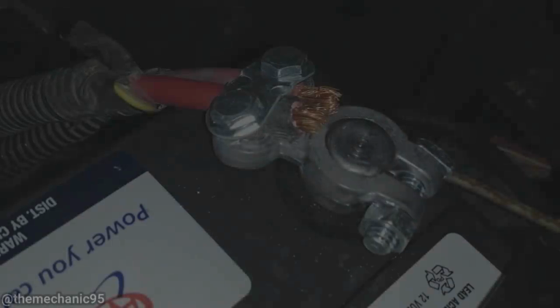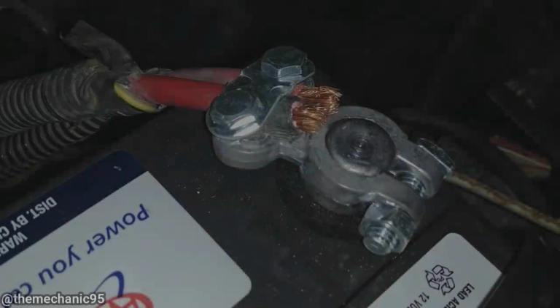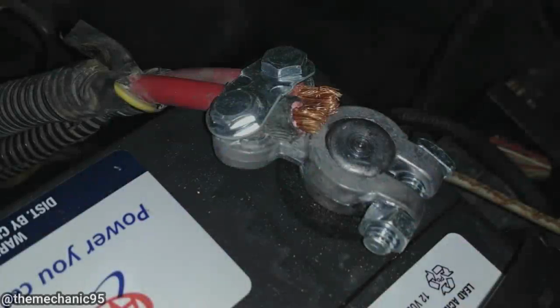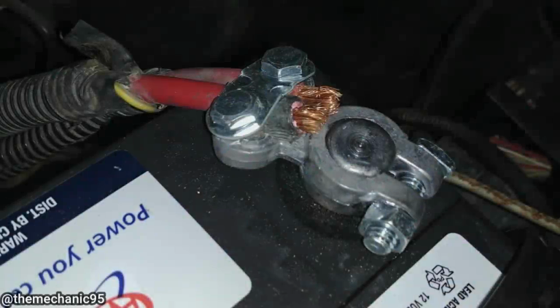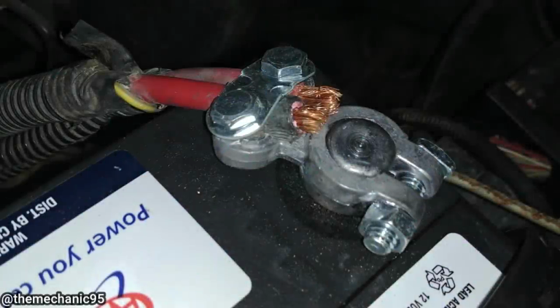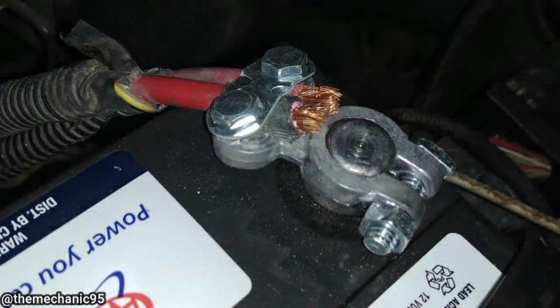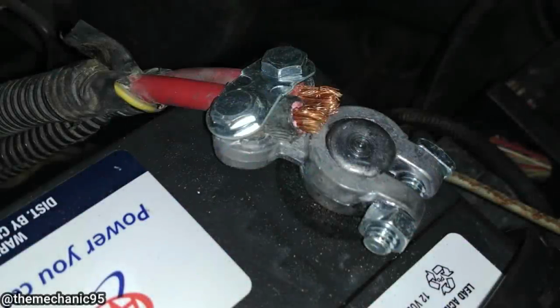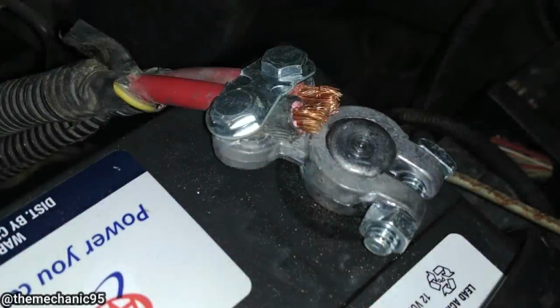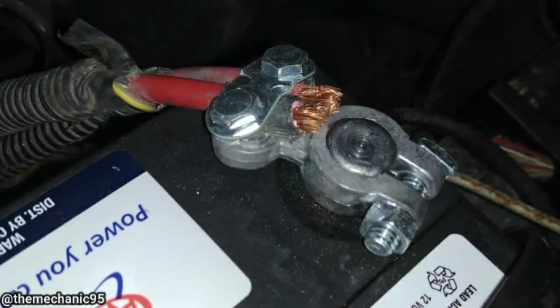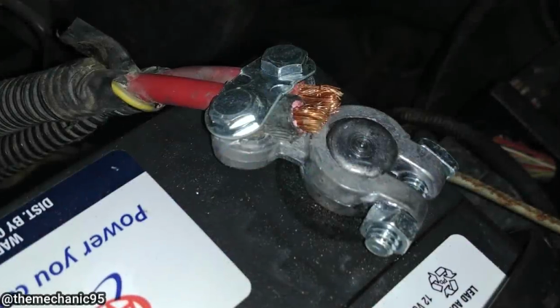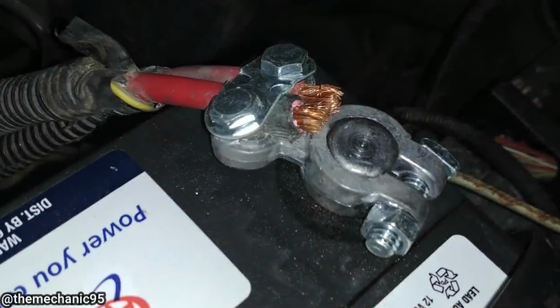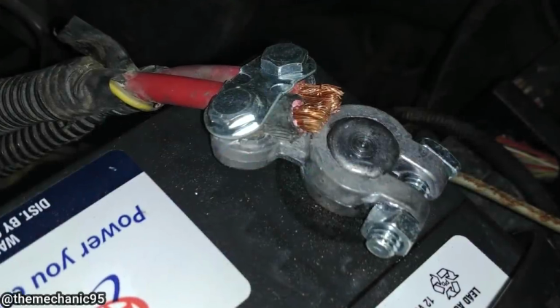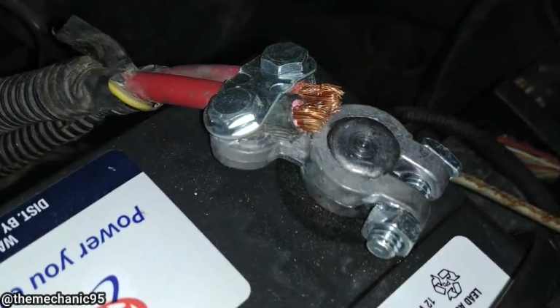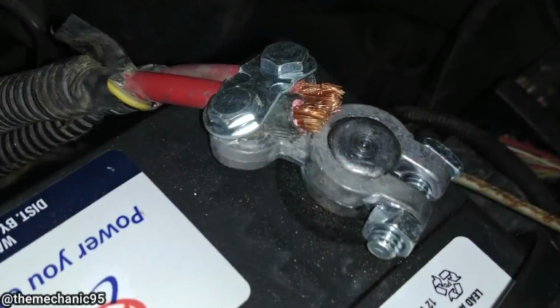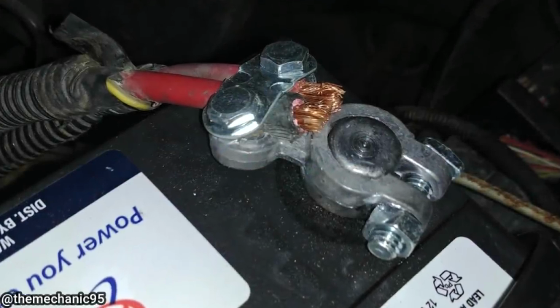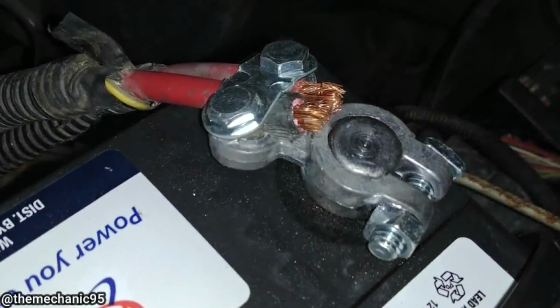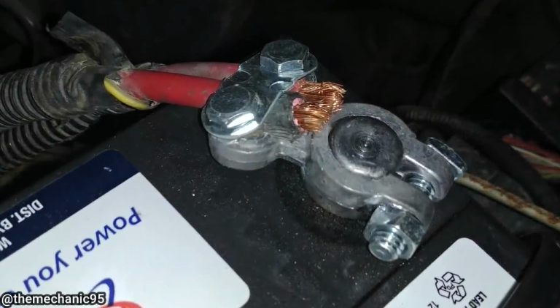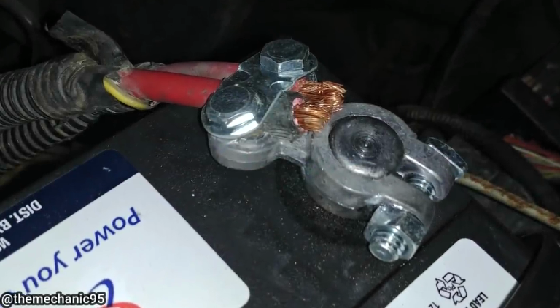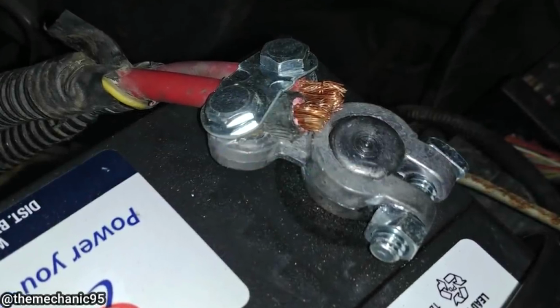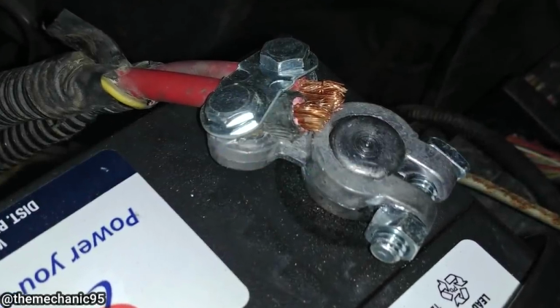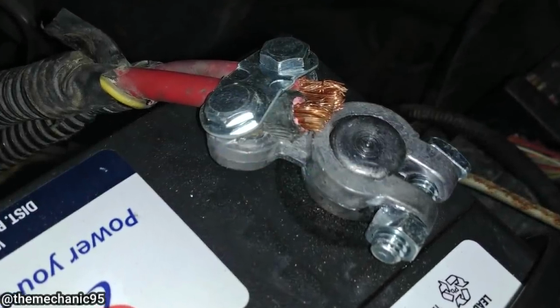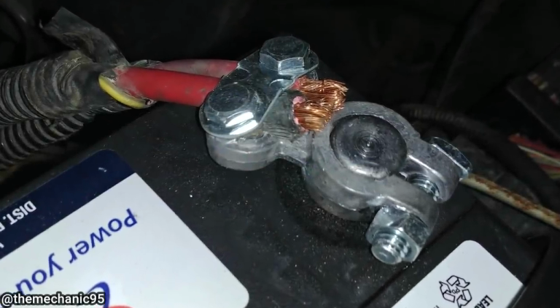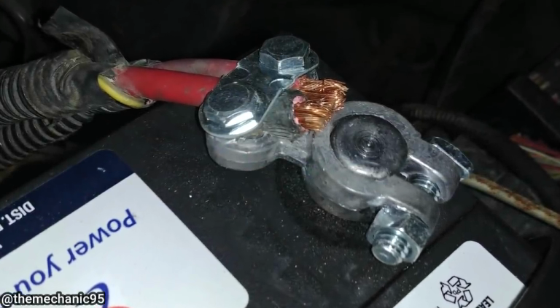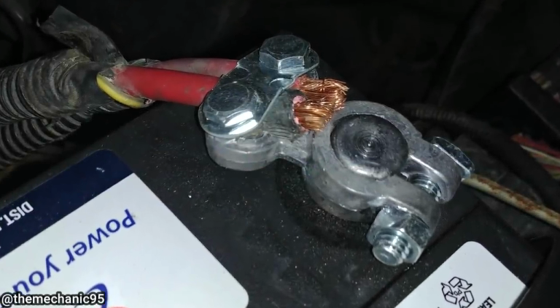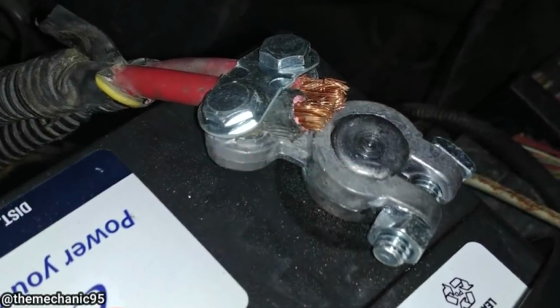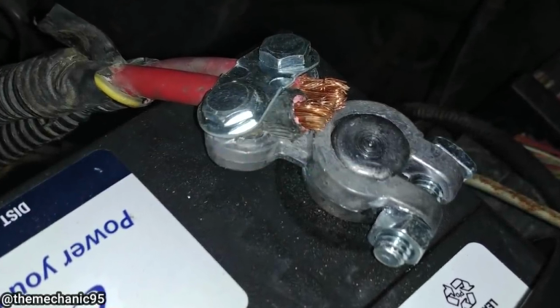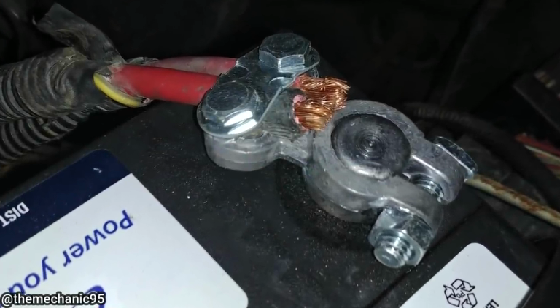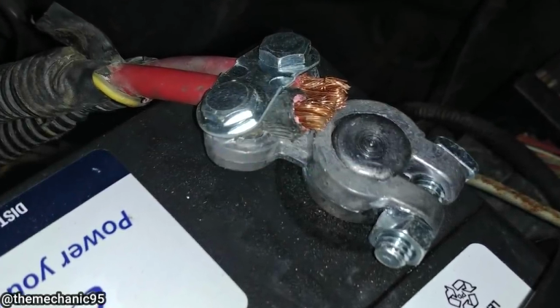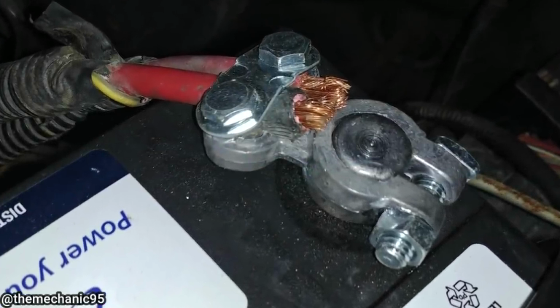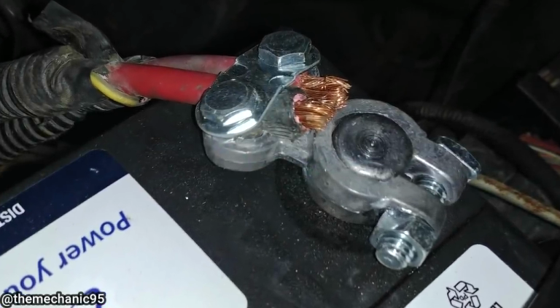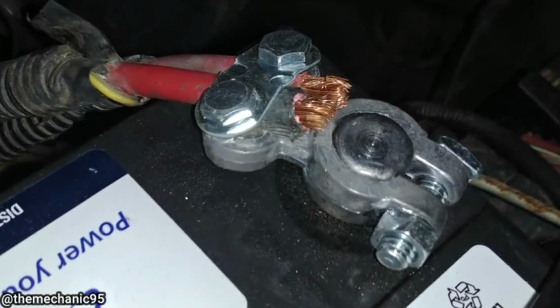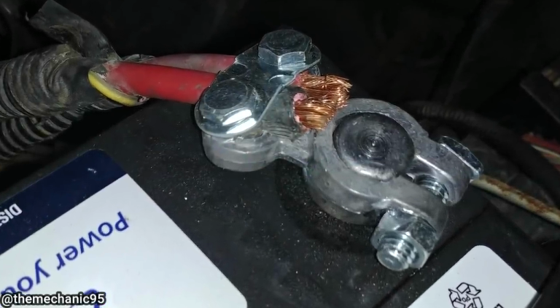This customer got their vehicle towed in because it won't start after having a new battery installed.